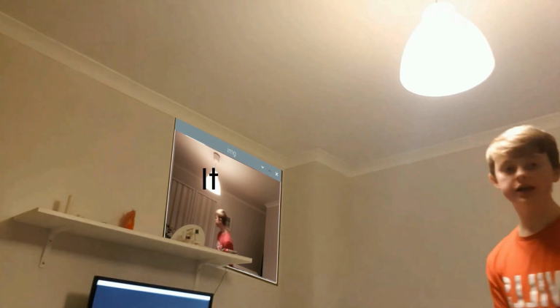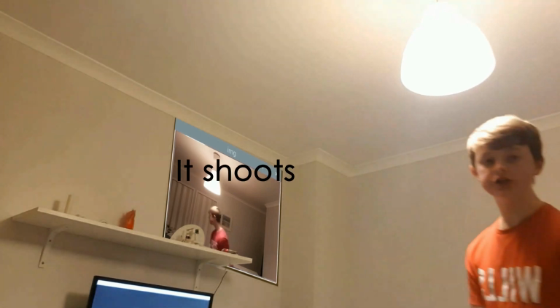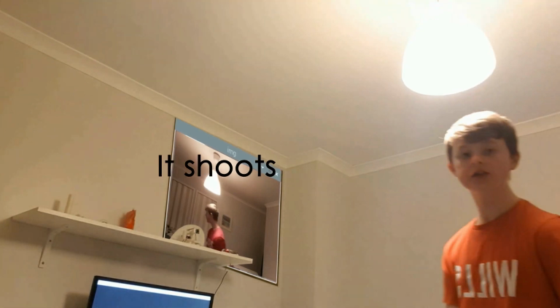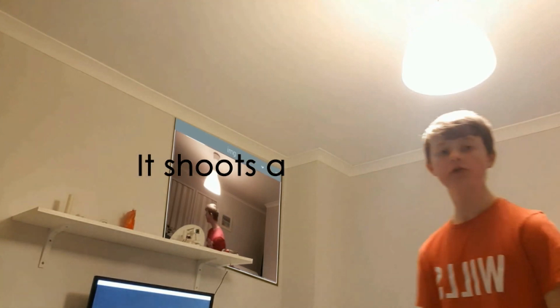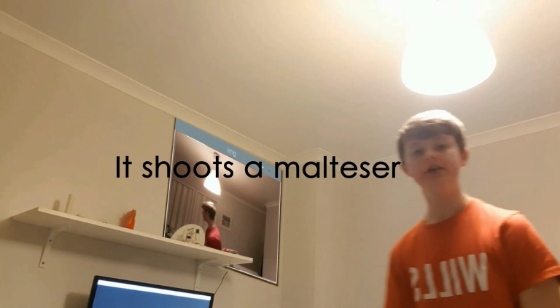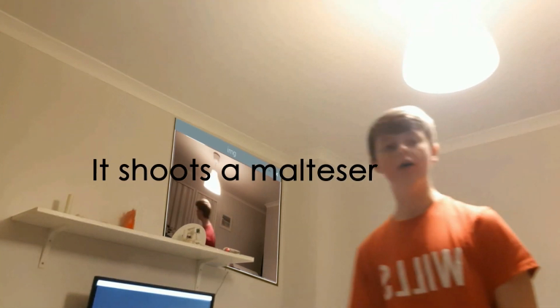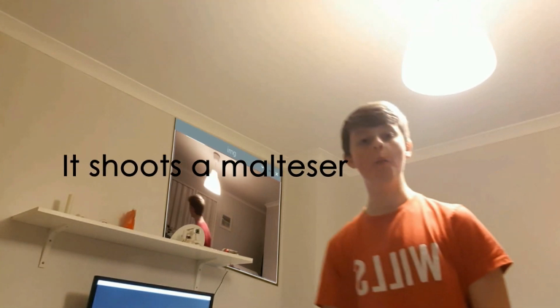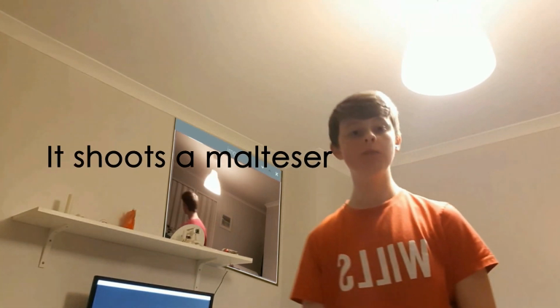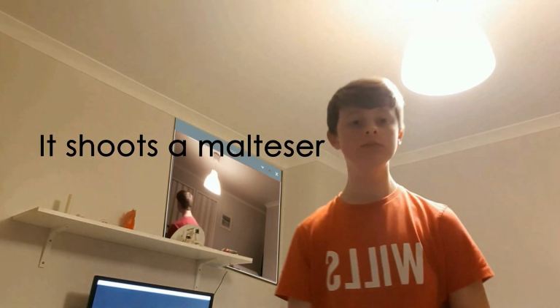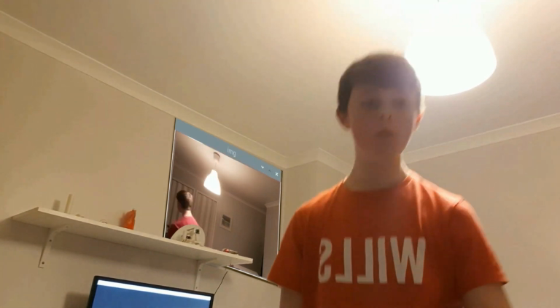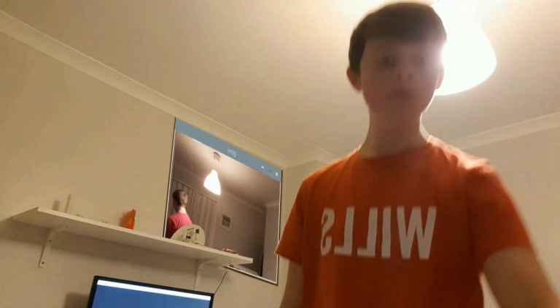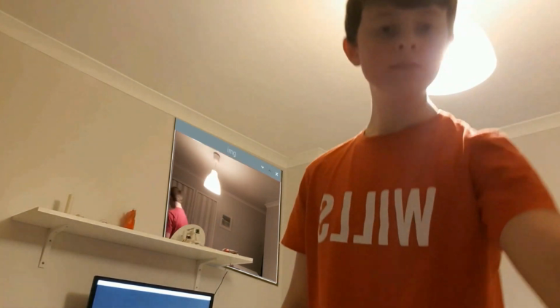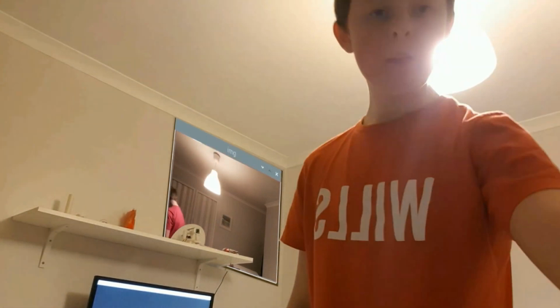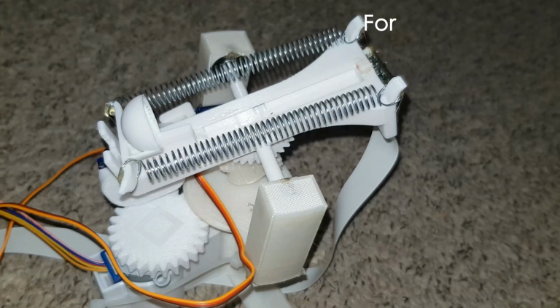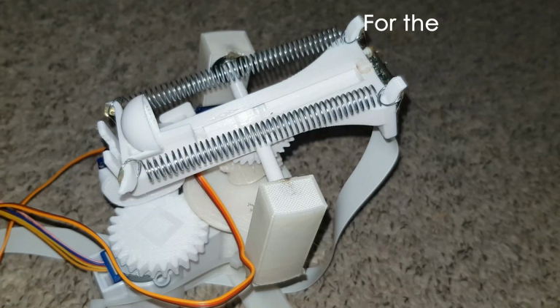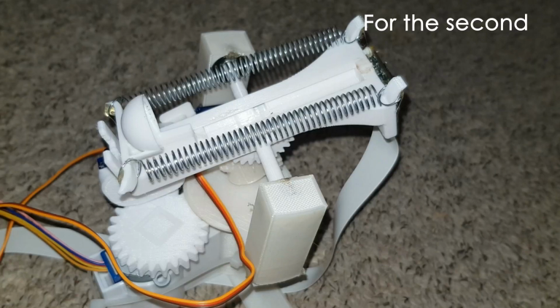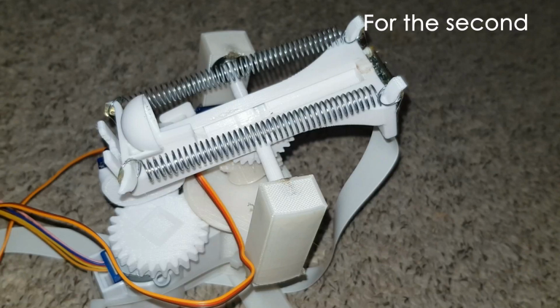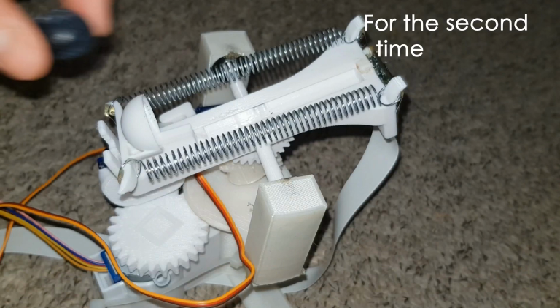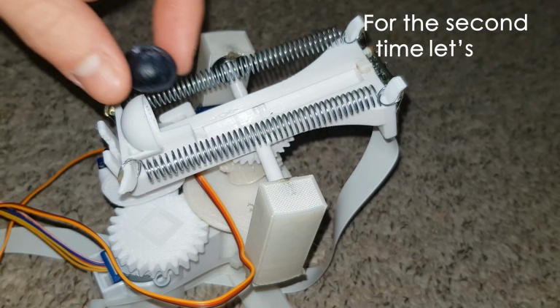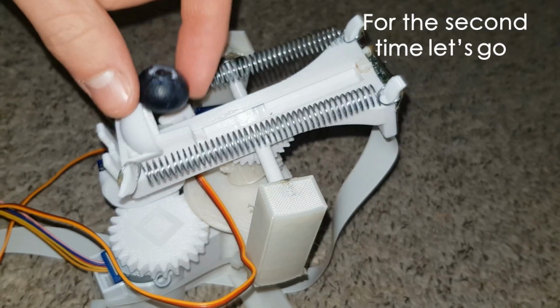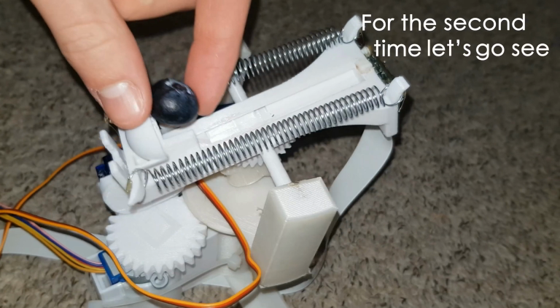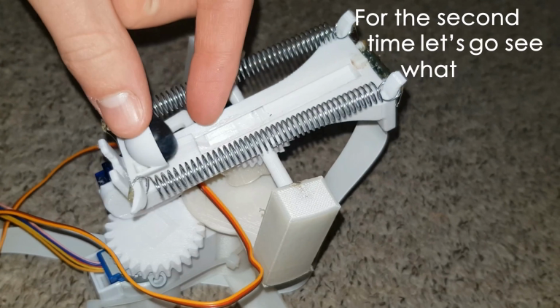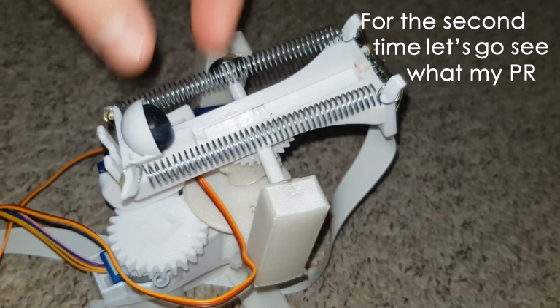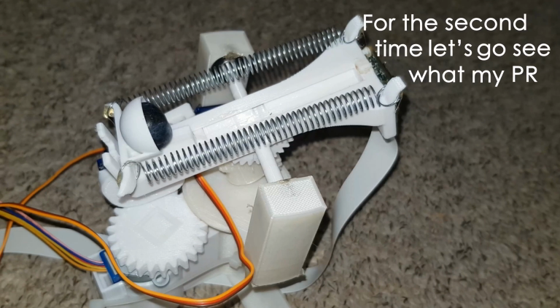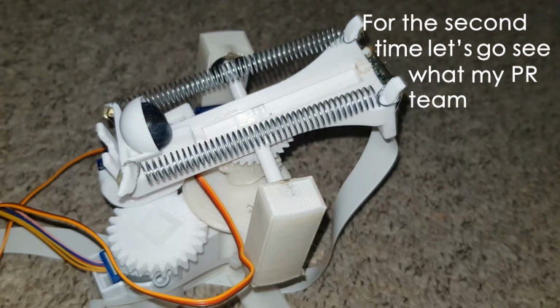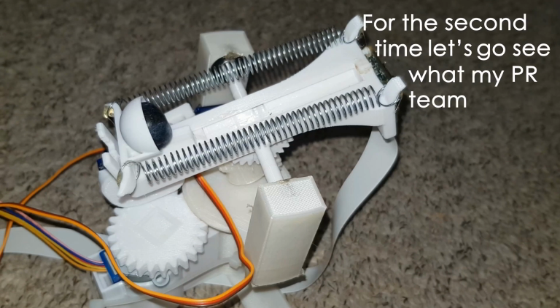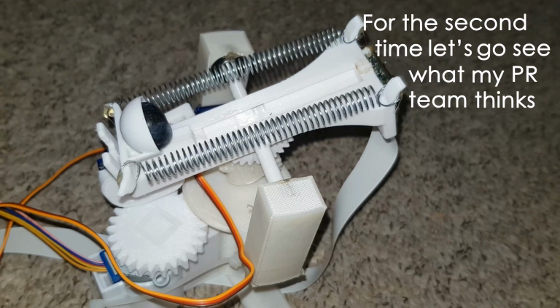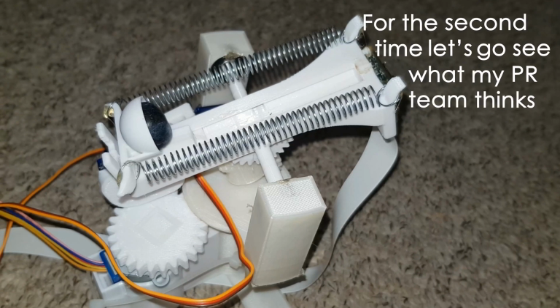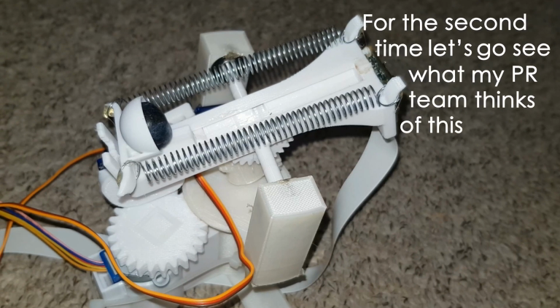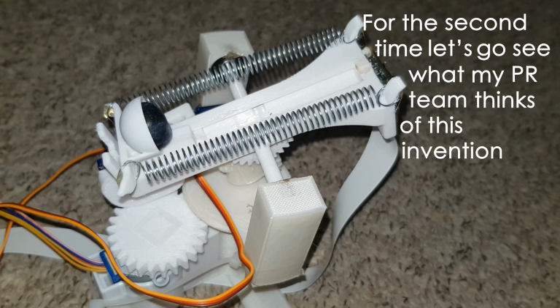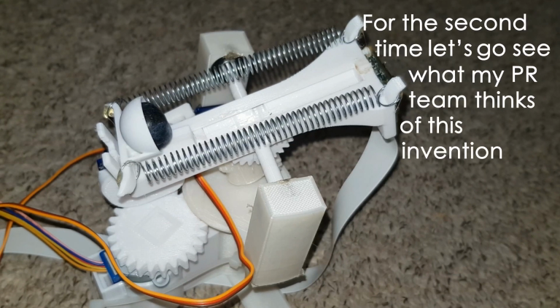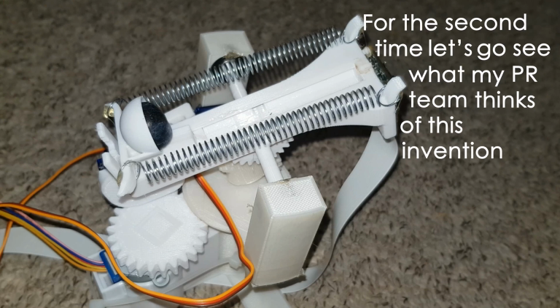Let's shoot some more. For the second time, let's go see what my PR team thinks of this invention.